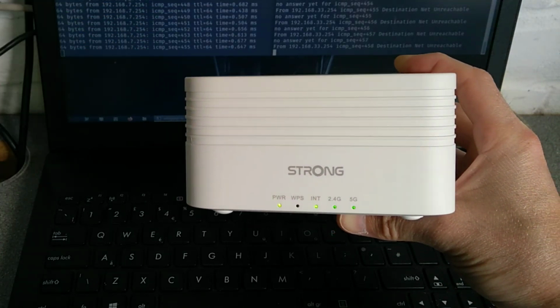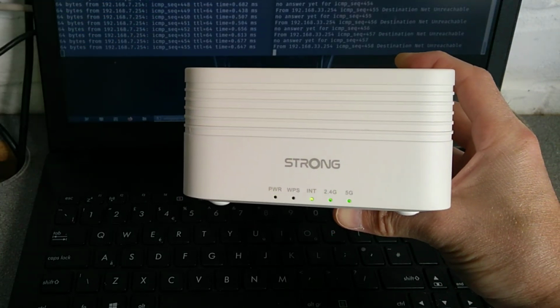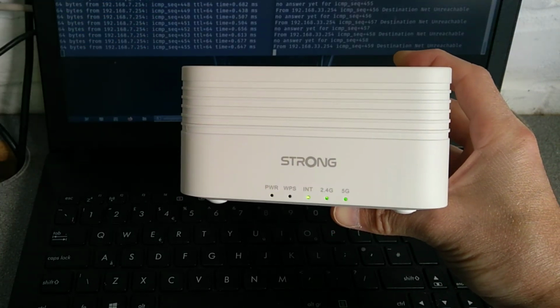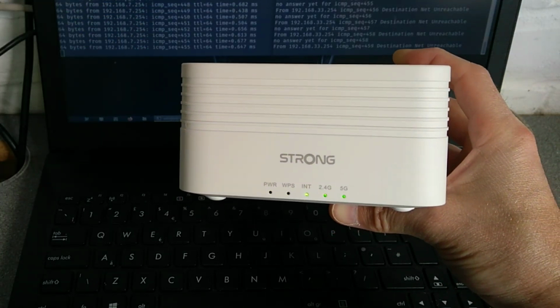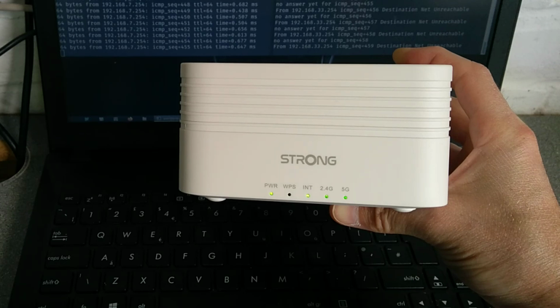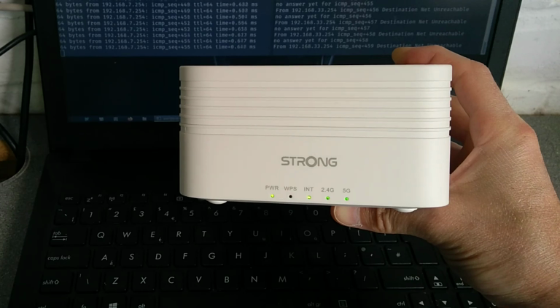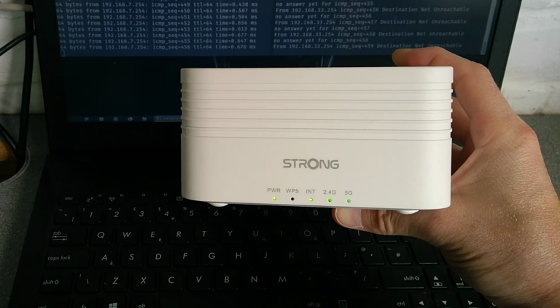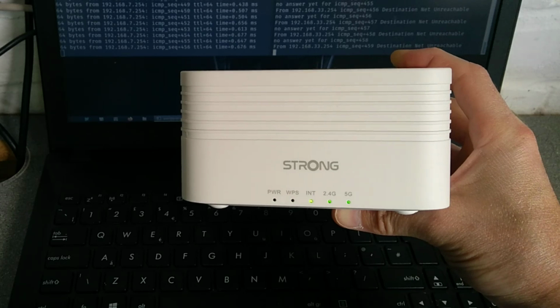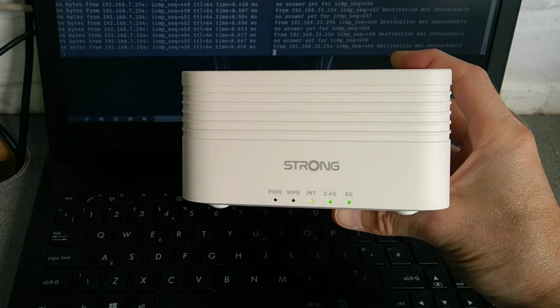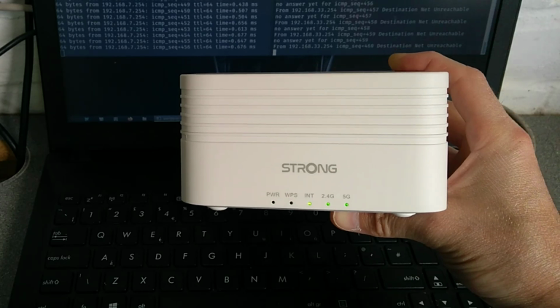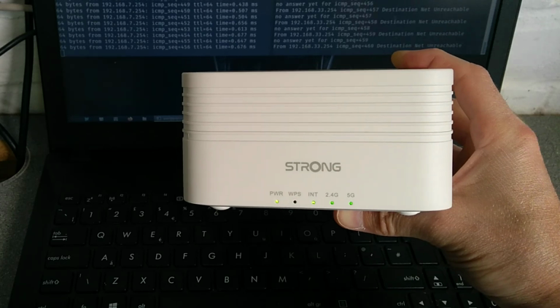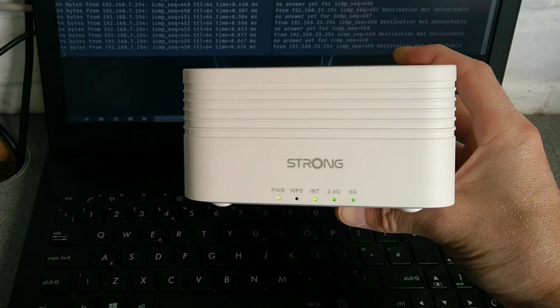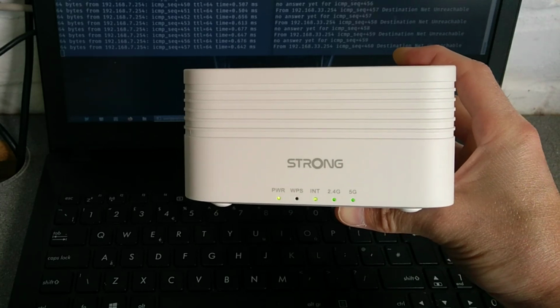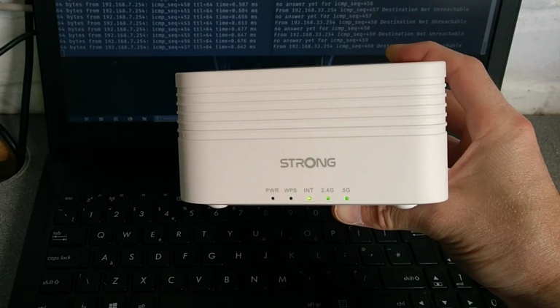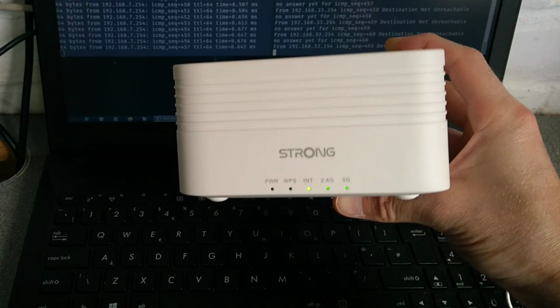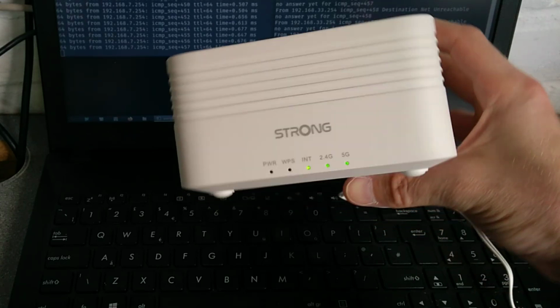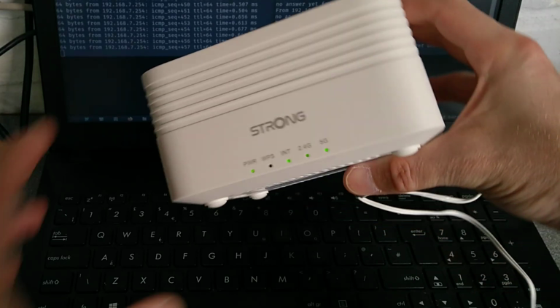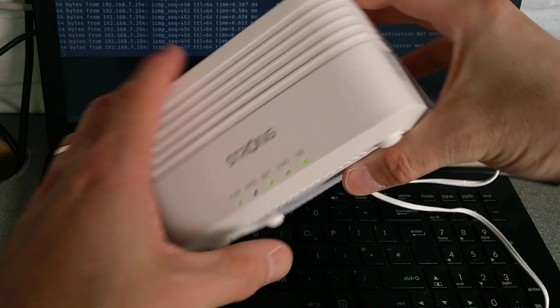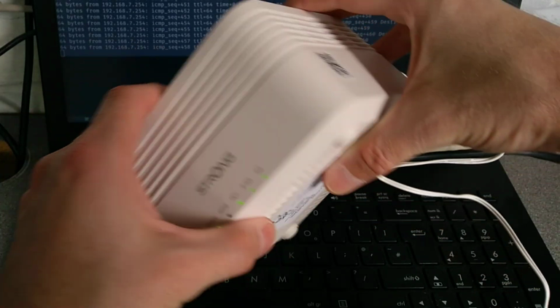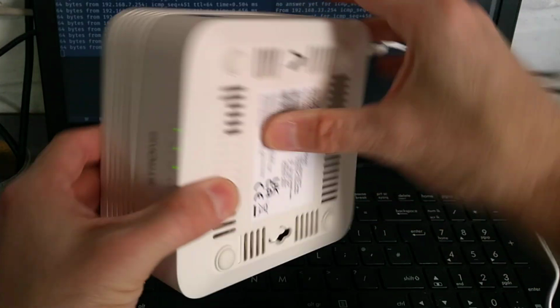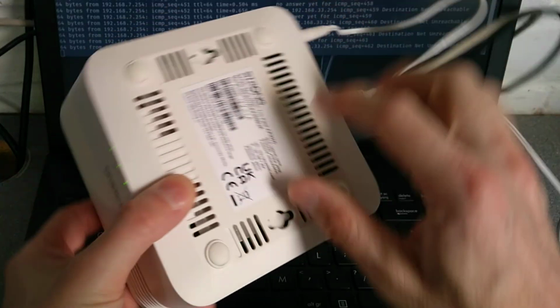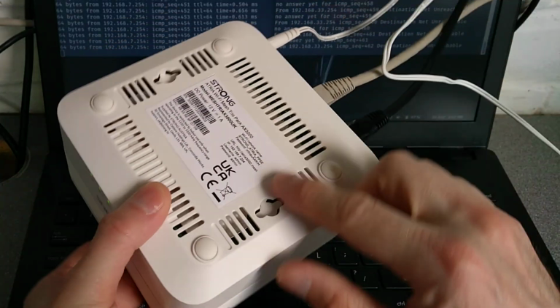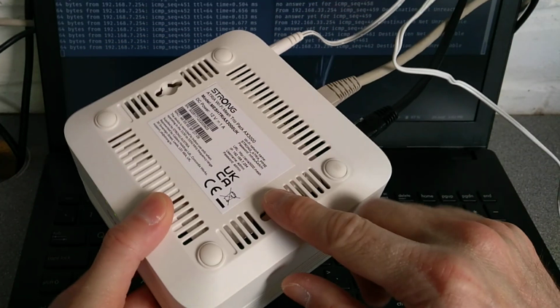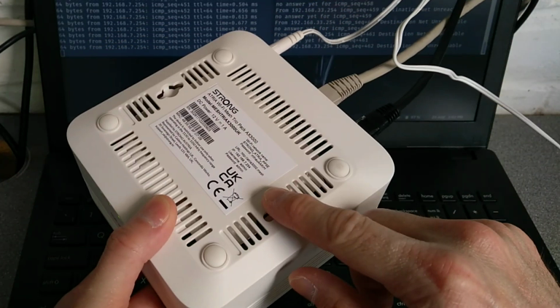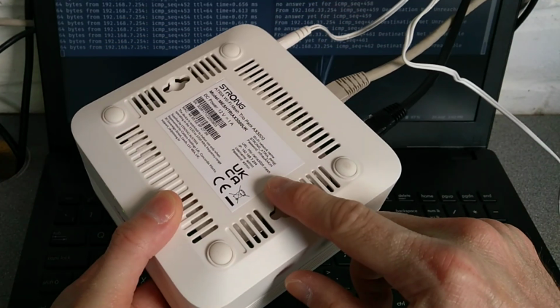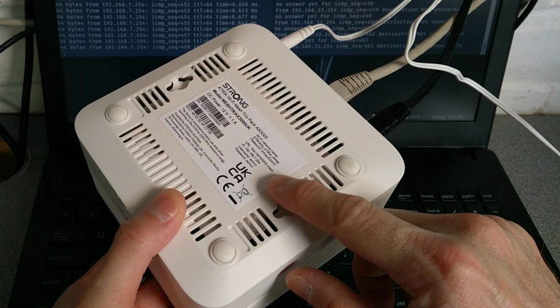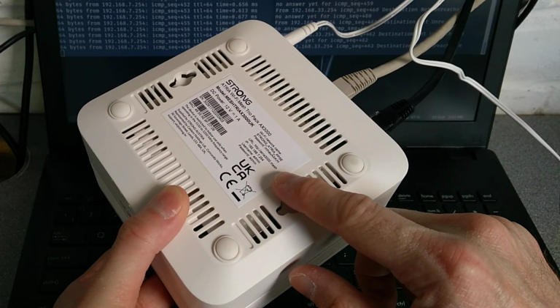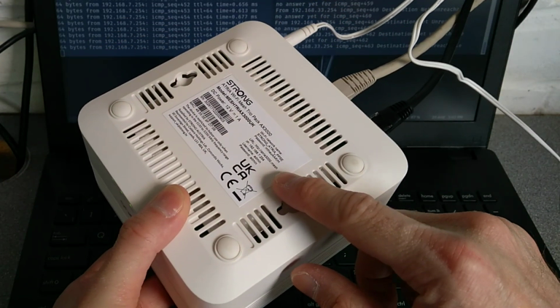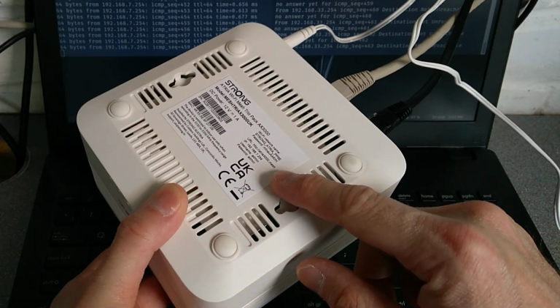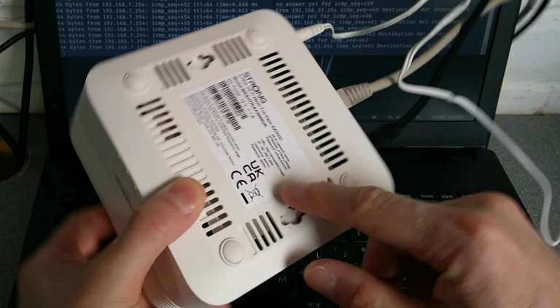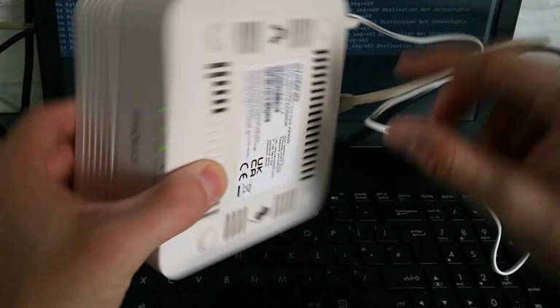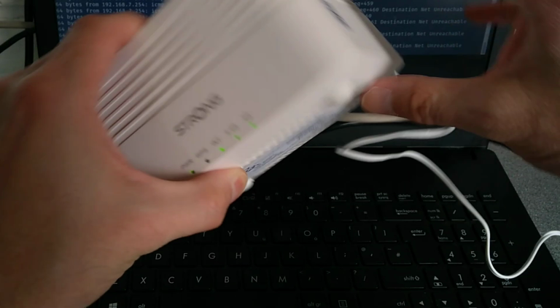It will have the default Wi-Fi name and the default password, which are all on the sticker on the underside of the device.